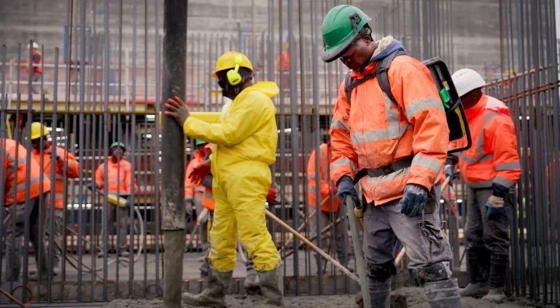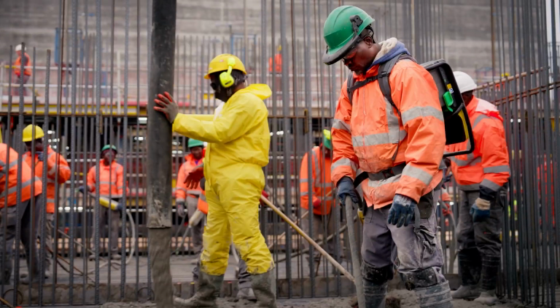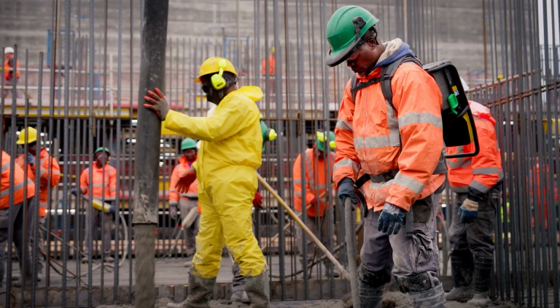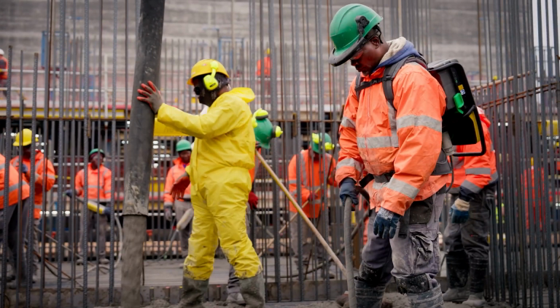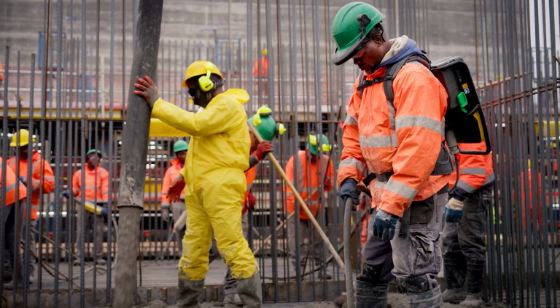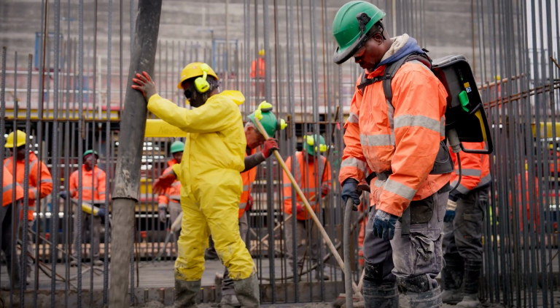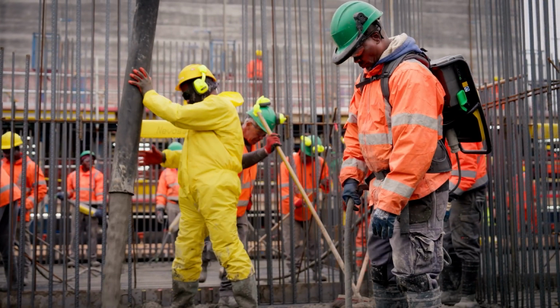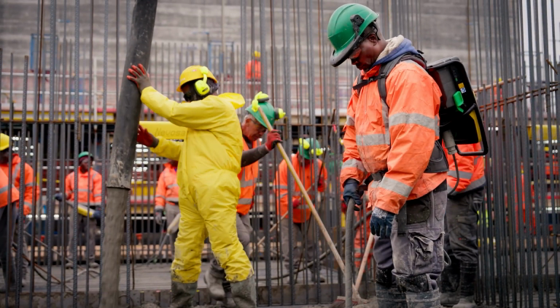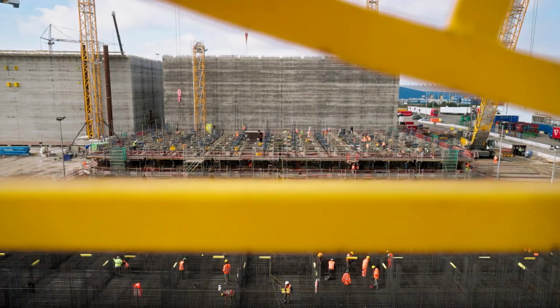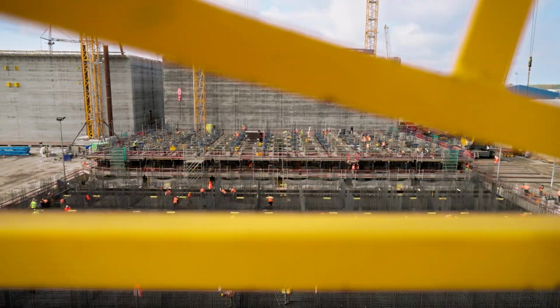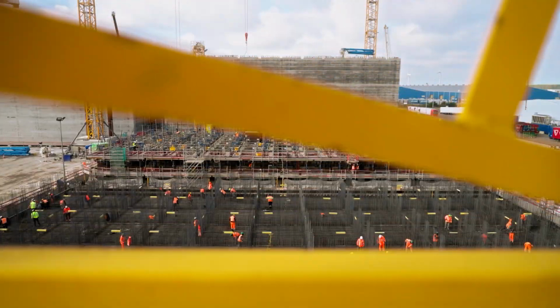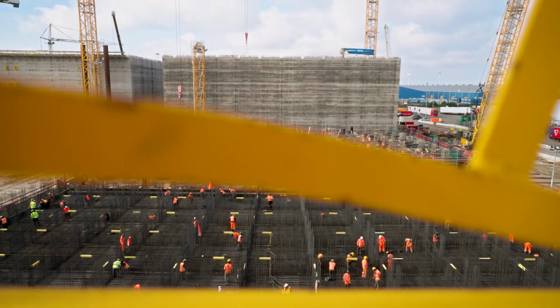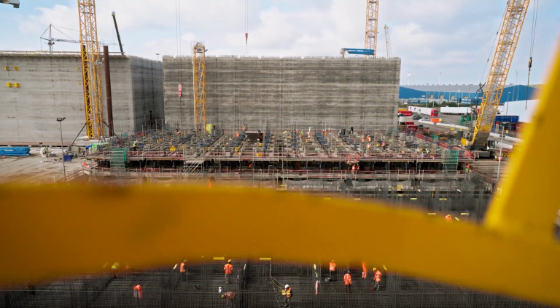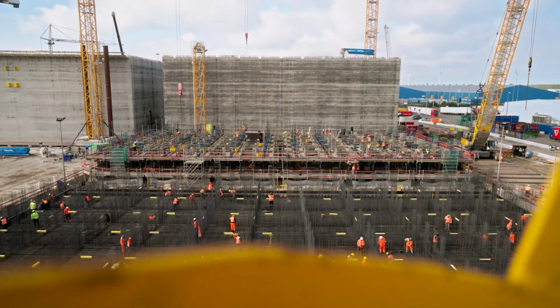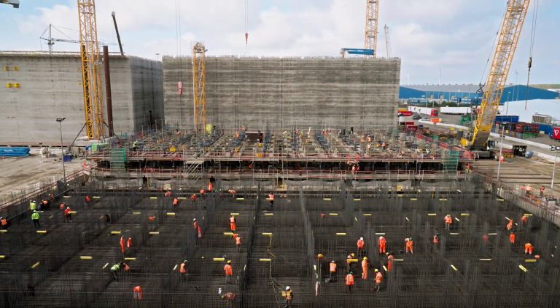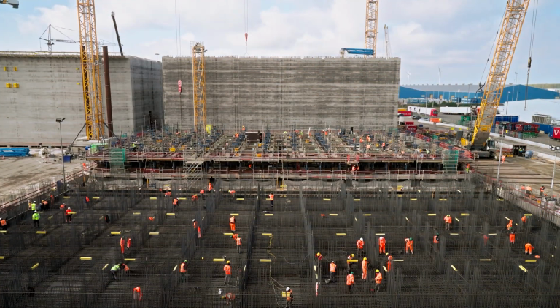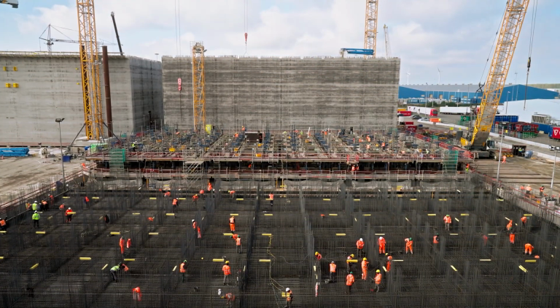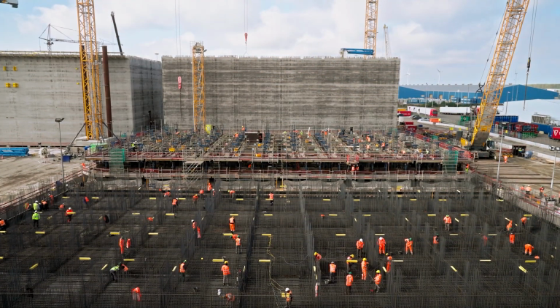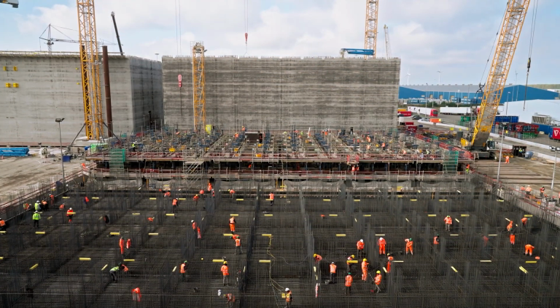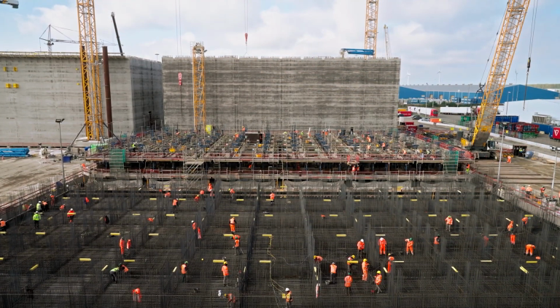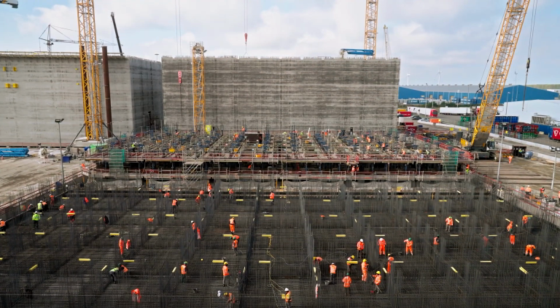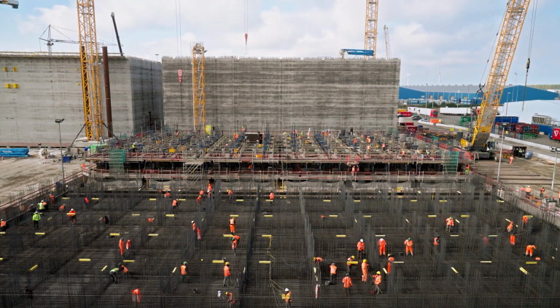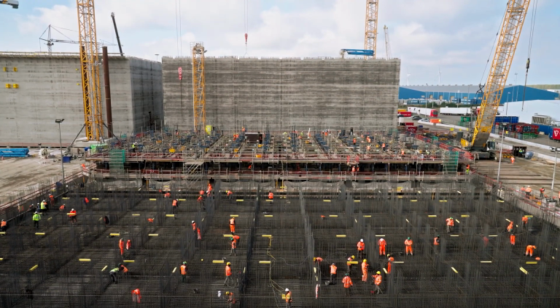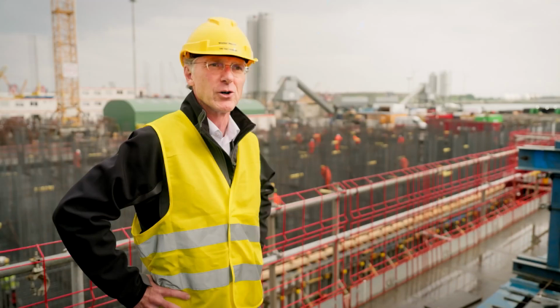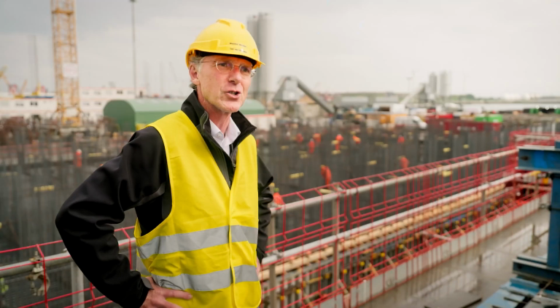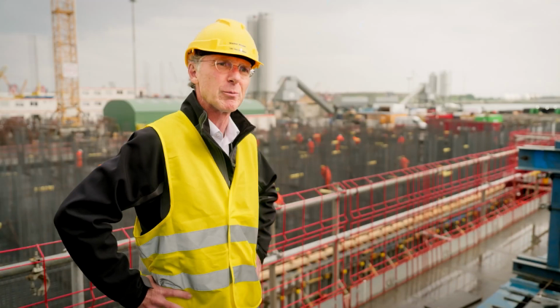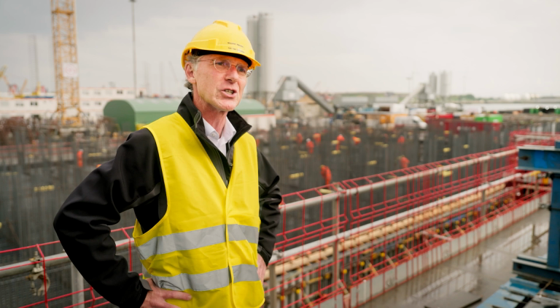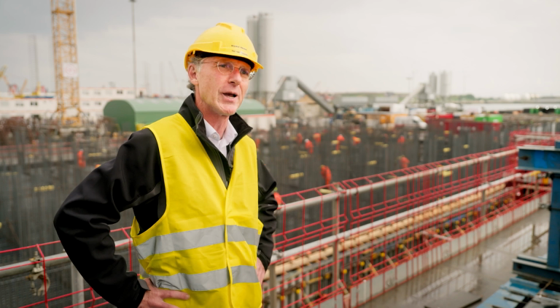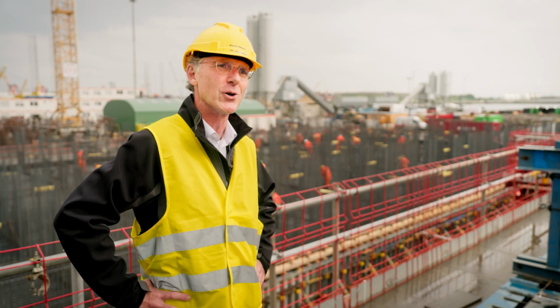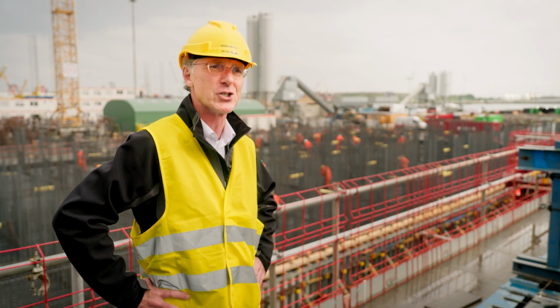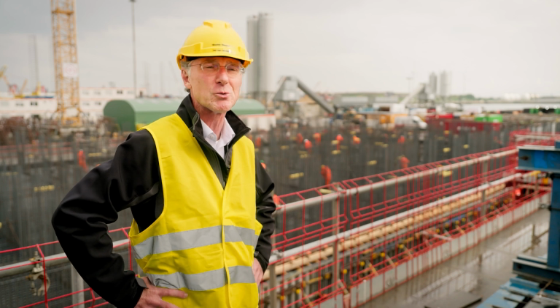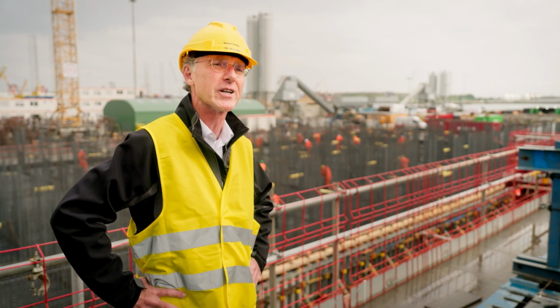It's the first energy island to be produced in the whole world, so it makes me proud that we as Wacker Neuson are participating on this job site.